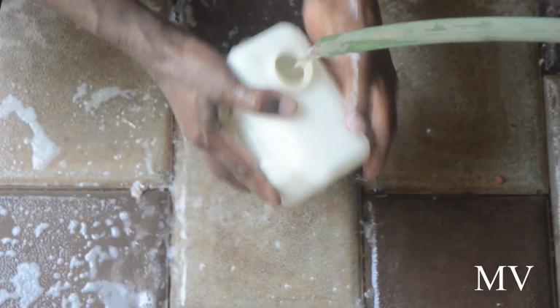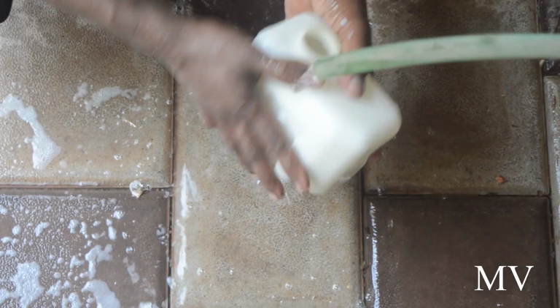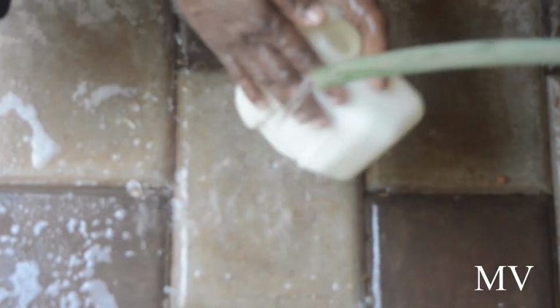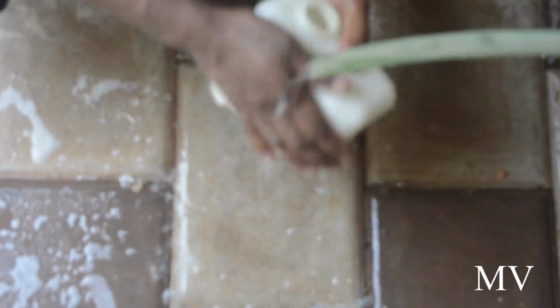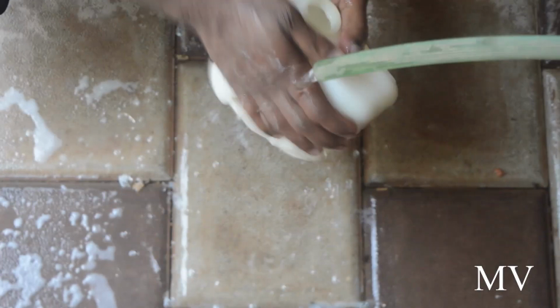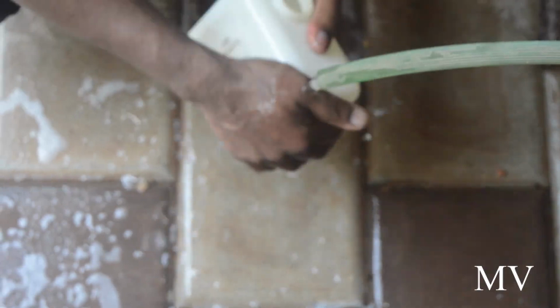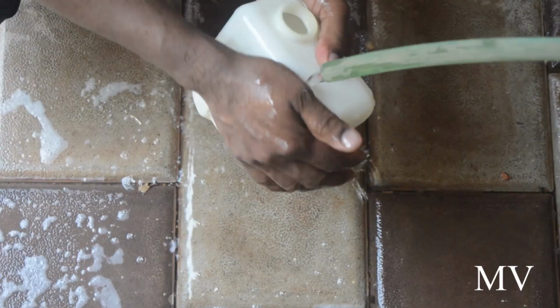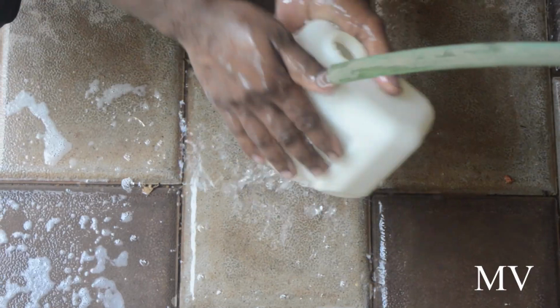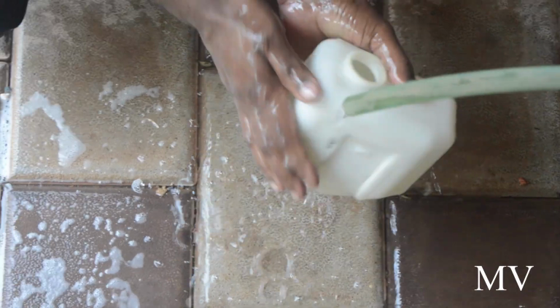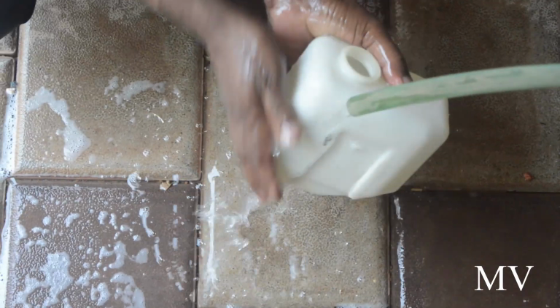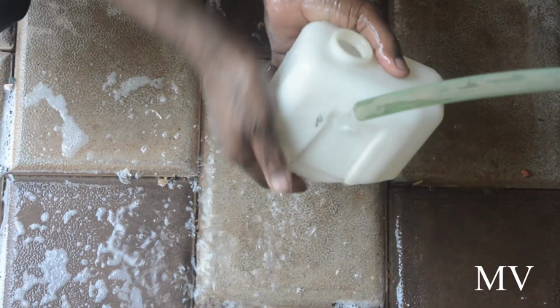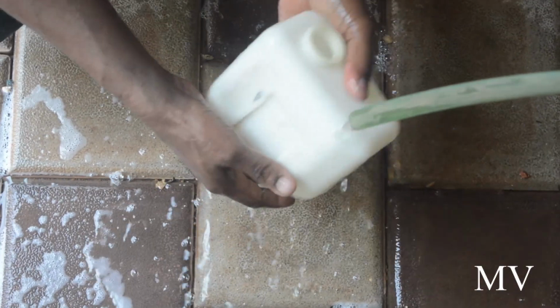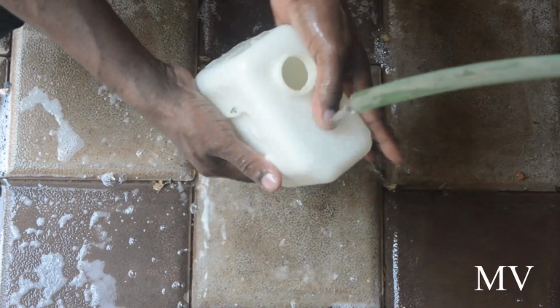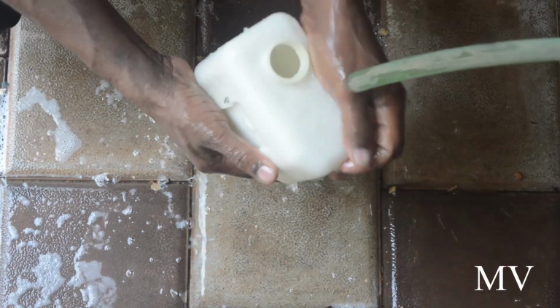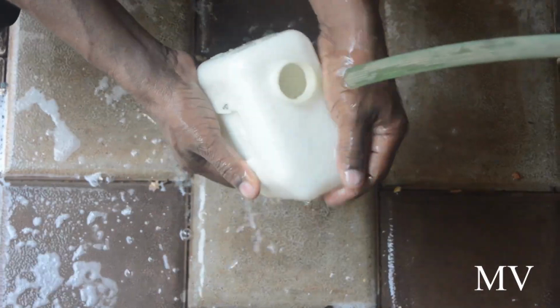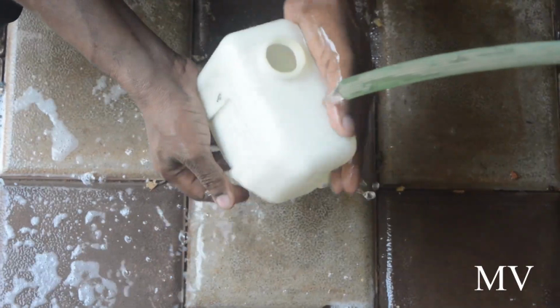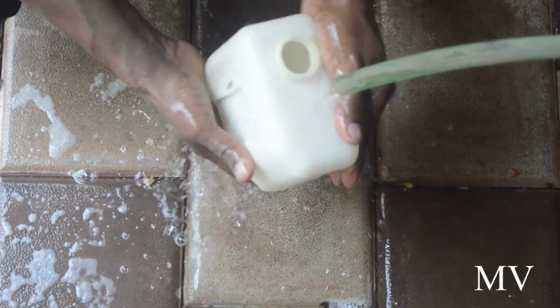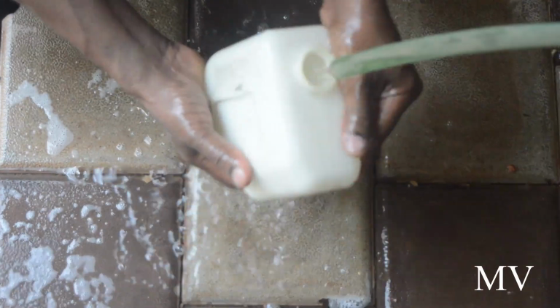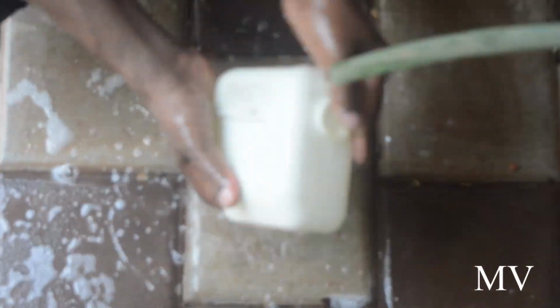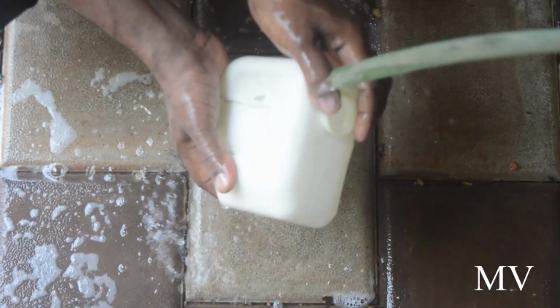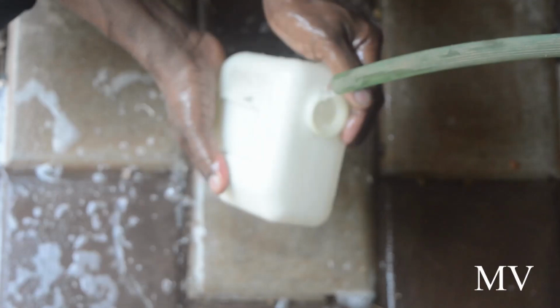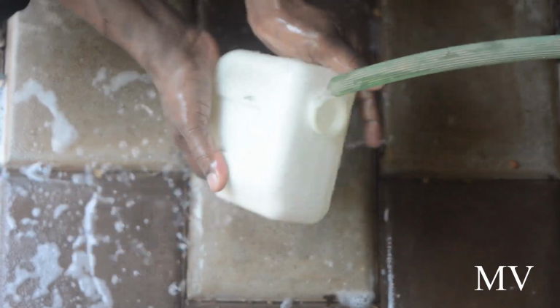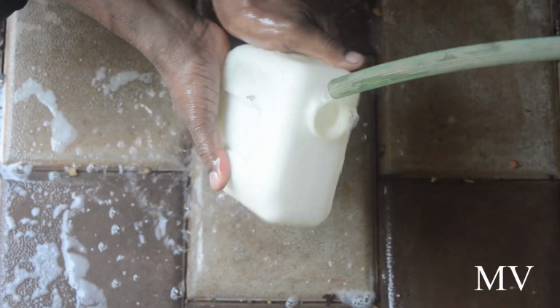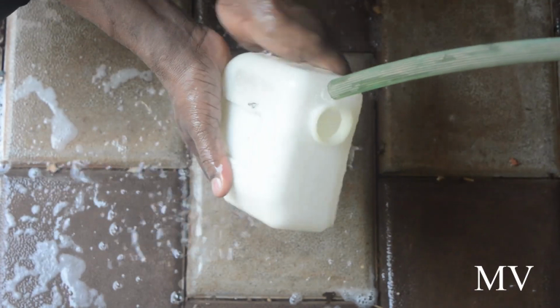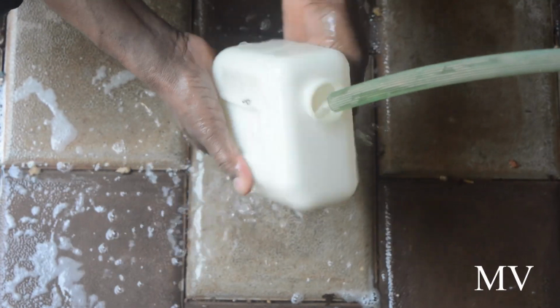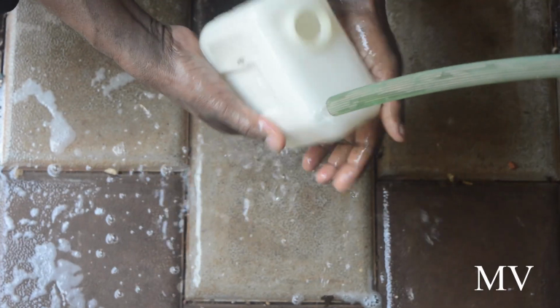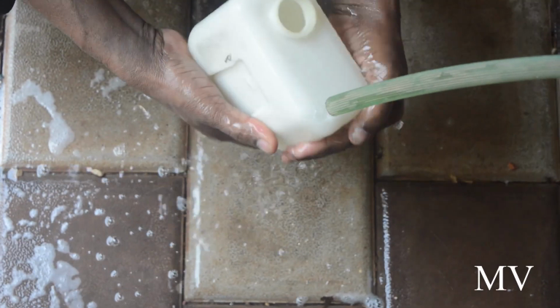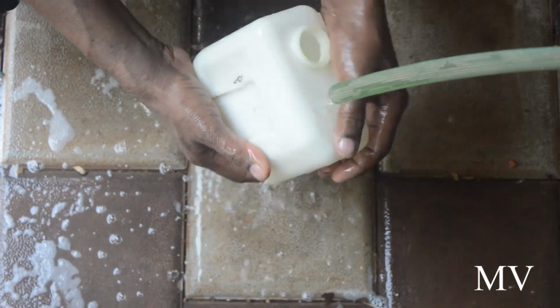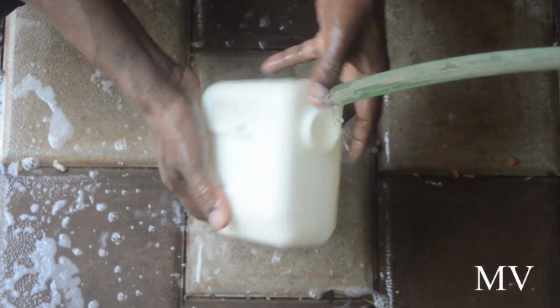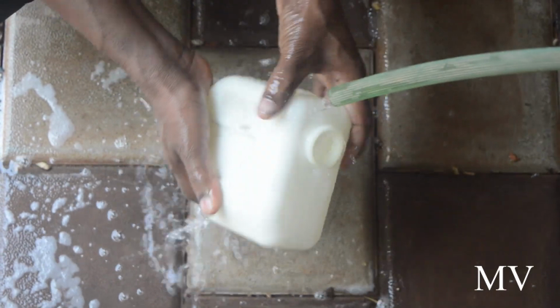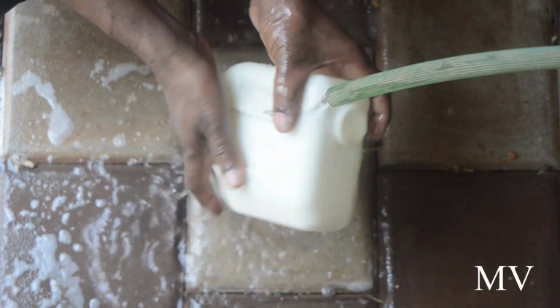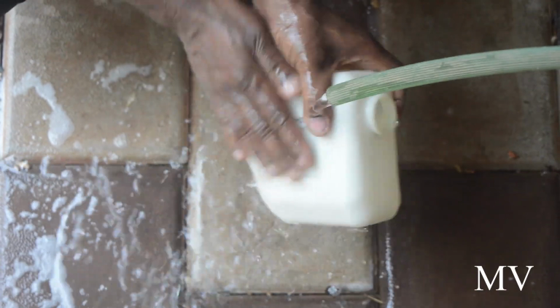I will be cleaning the colors in the middle. Let them be dry. Then we will cut the color with the cloth.